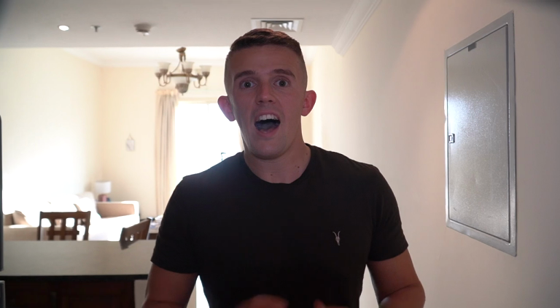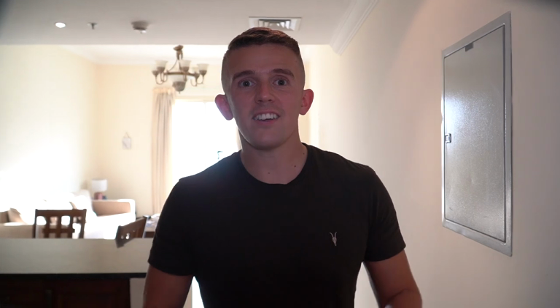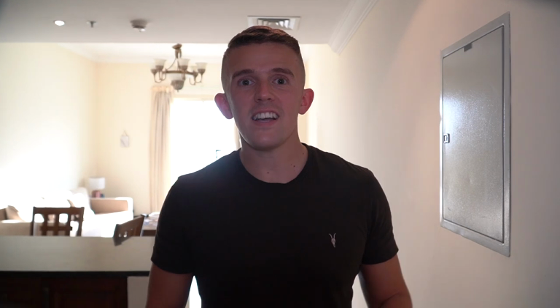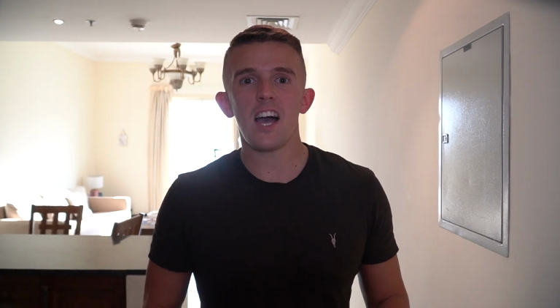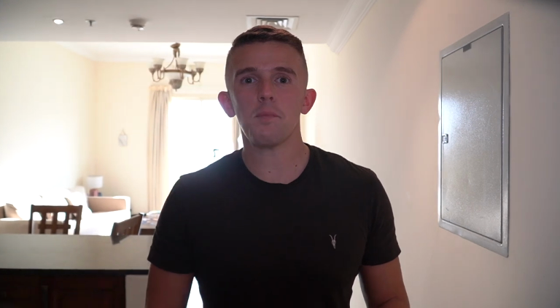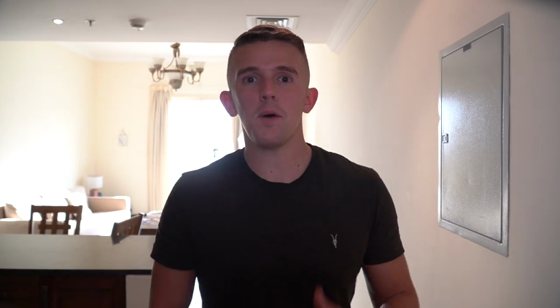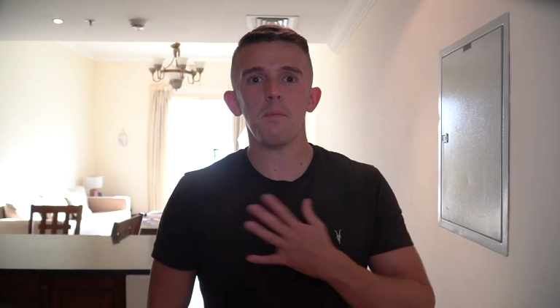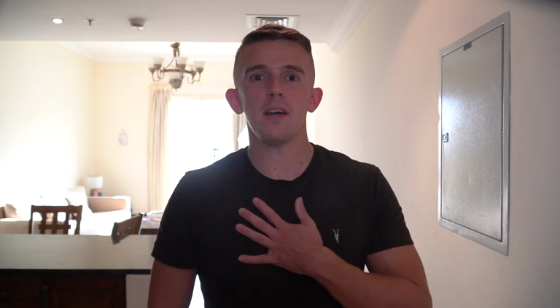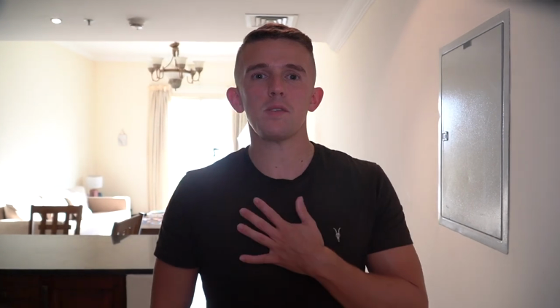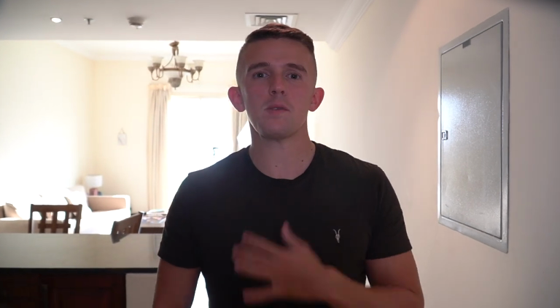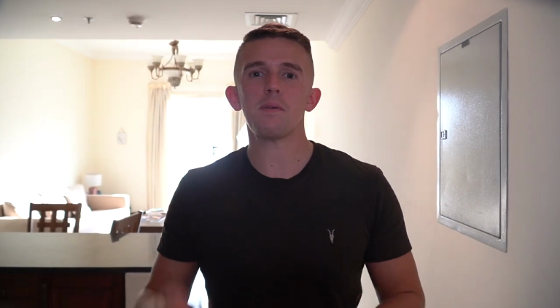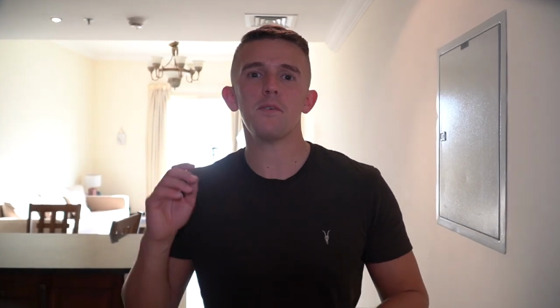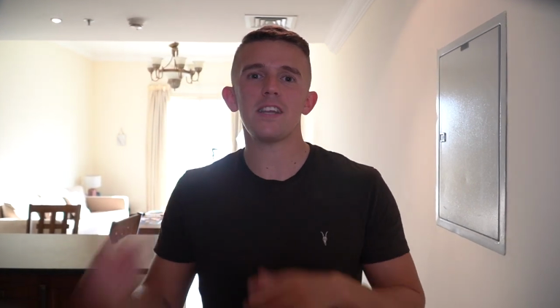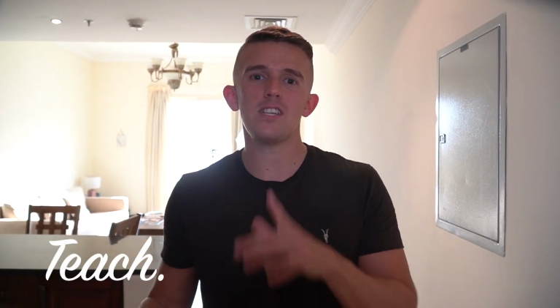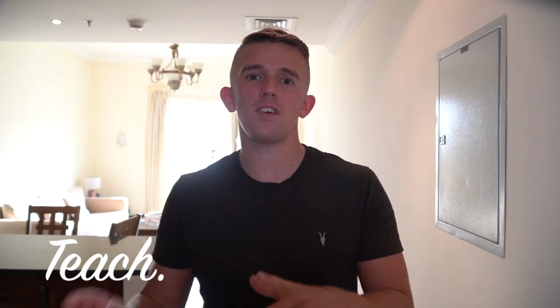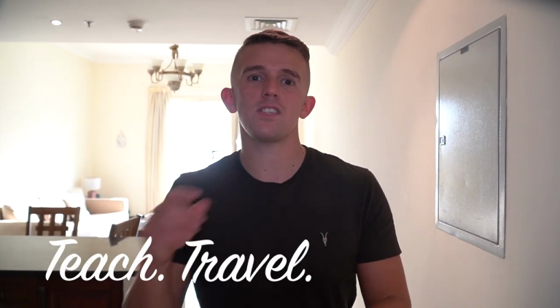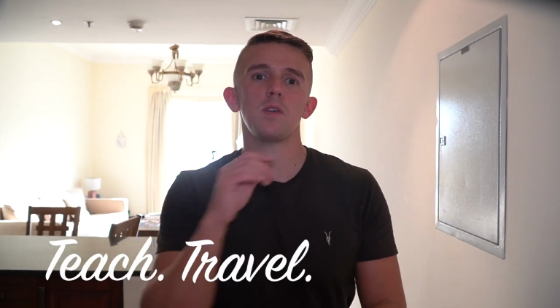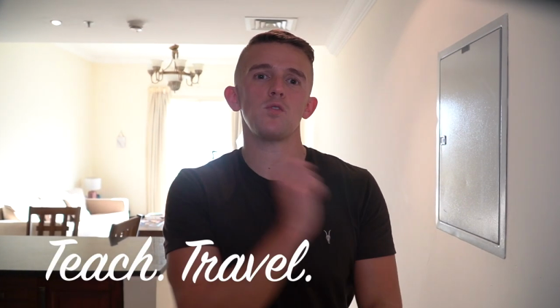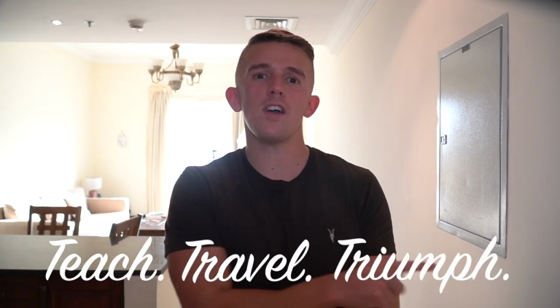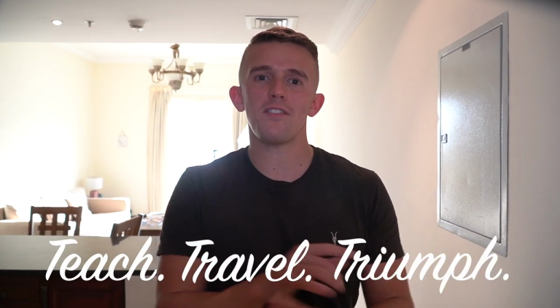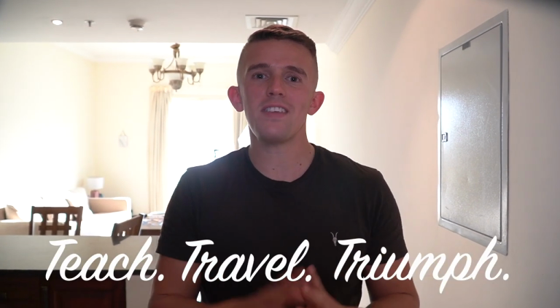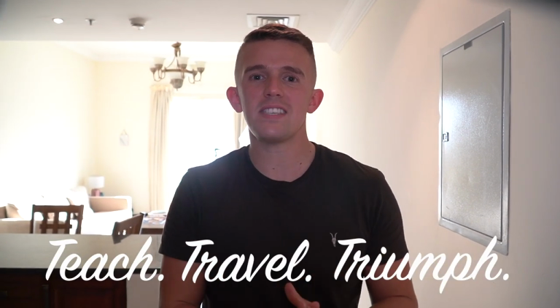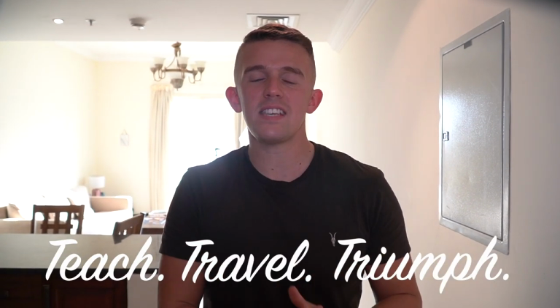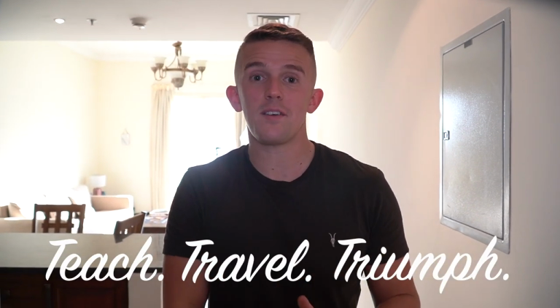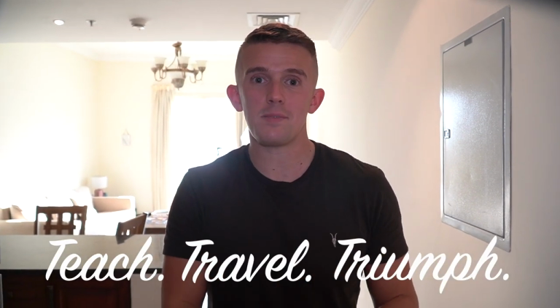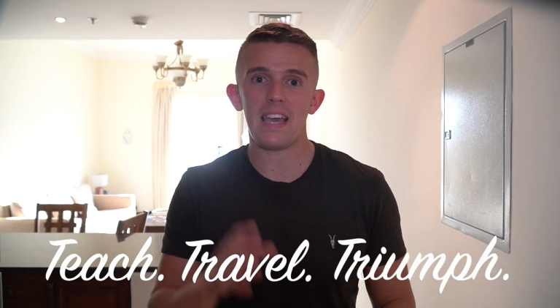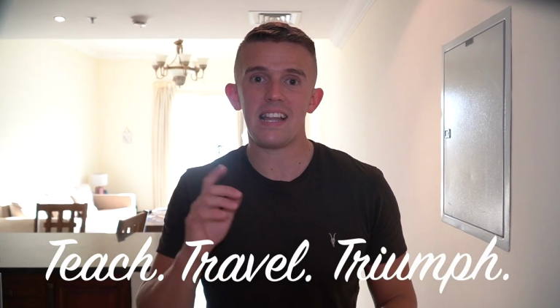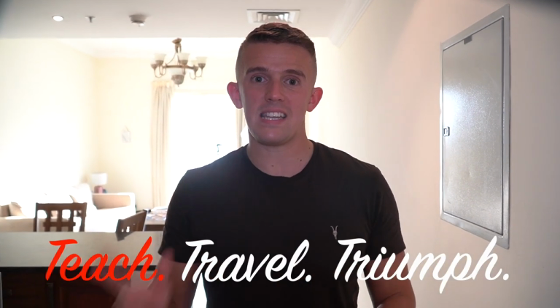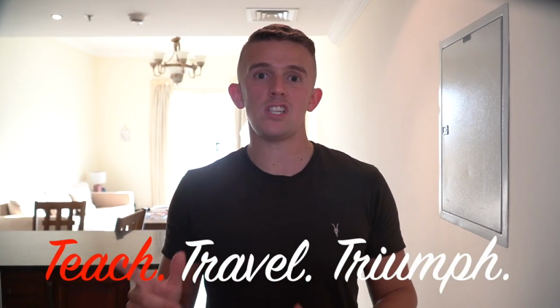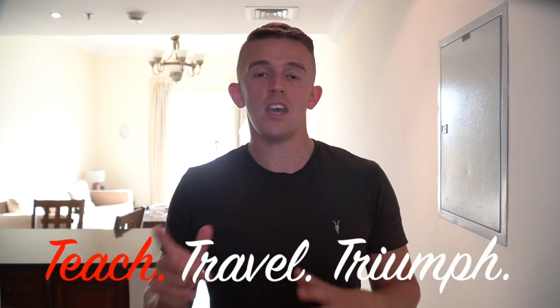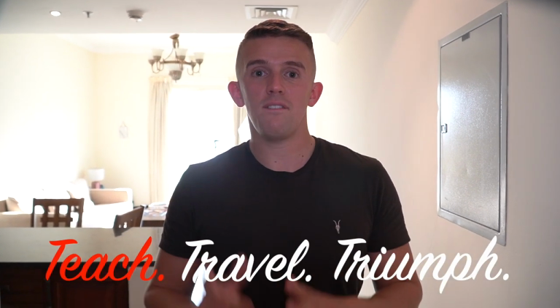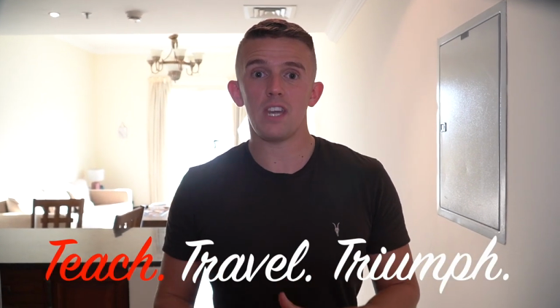Hi guys, I hope you're well. My name is Thomas Playmore. I teach at Sometimes Triumph. This is going to be a teaching video.